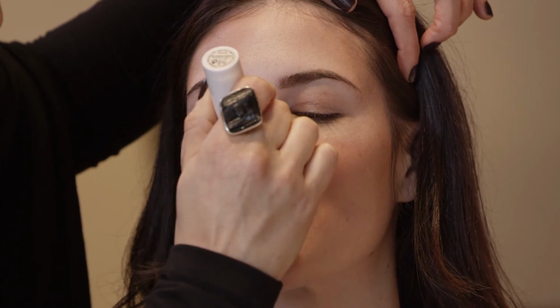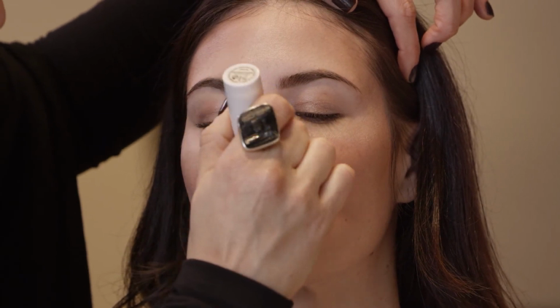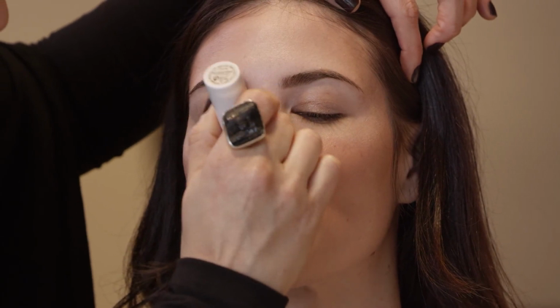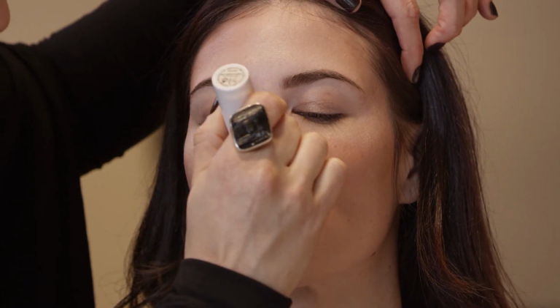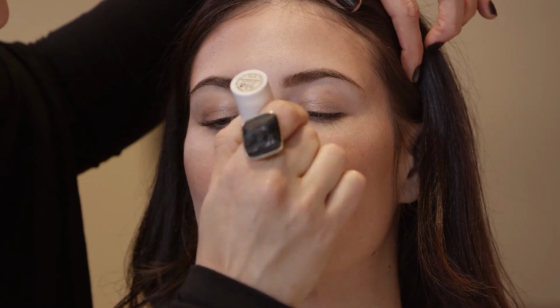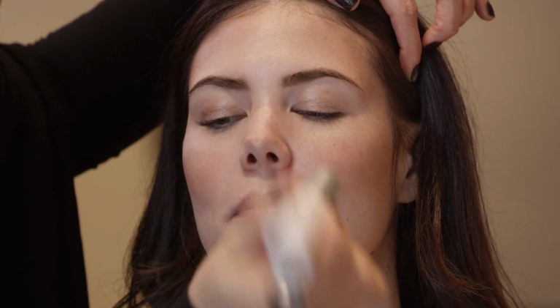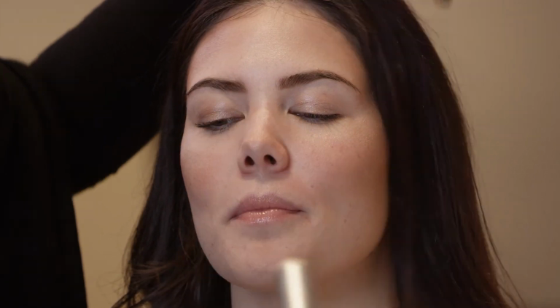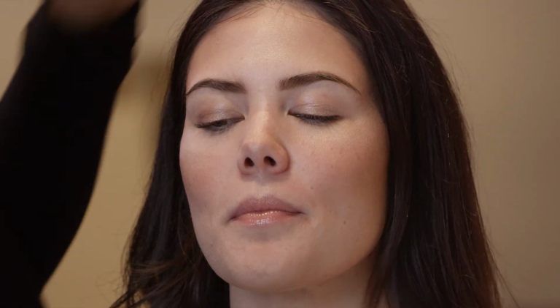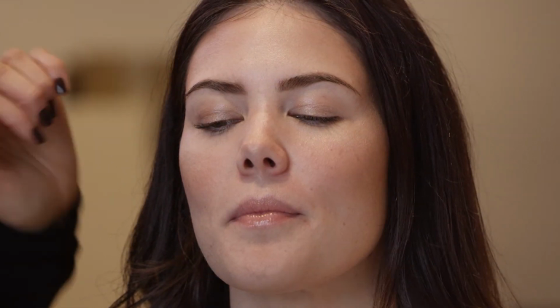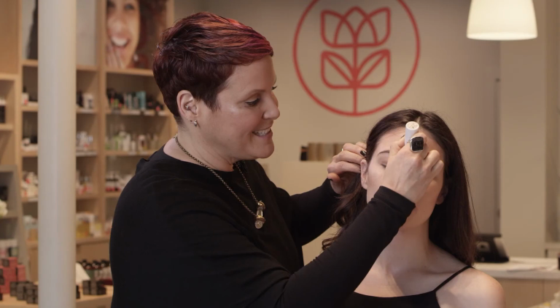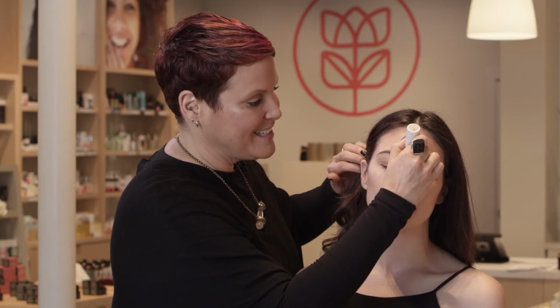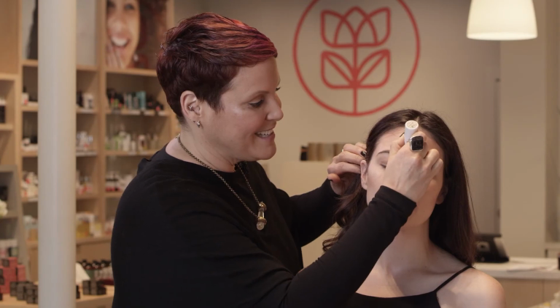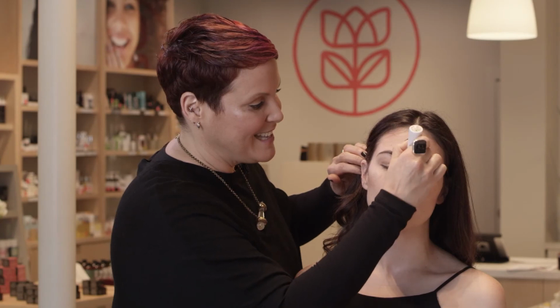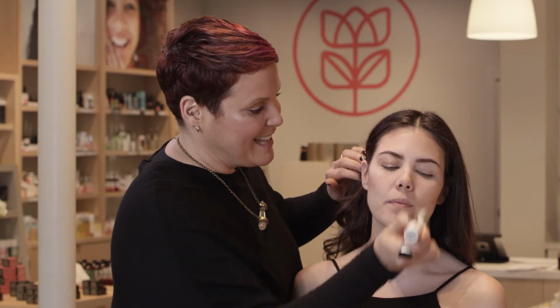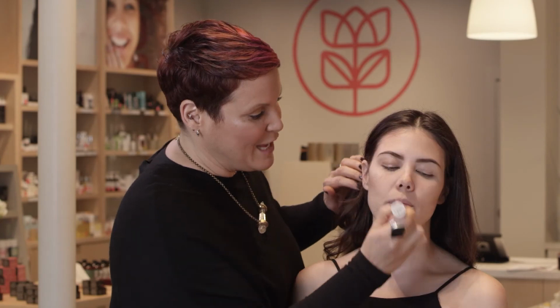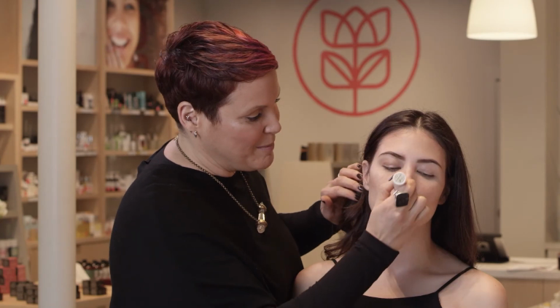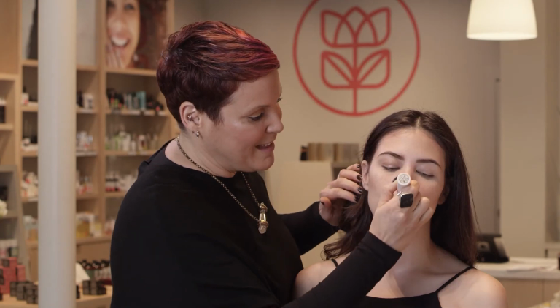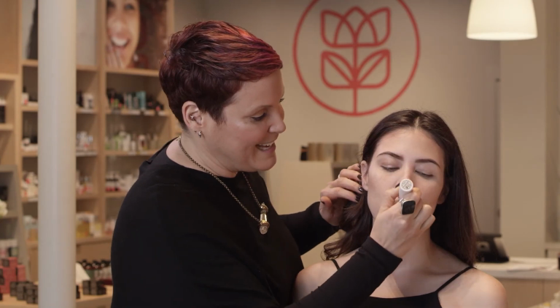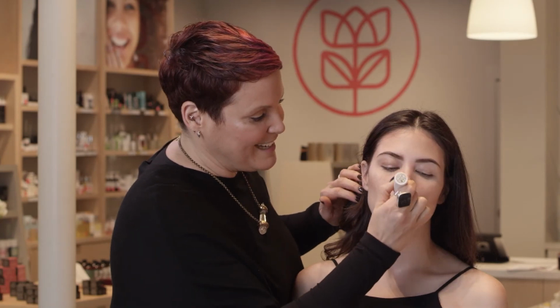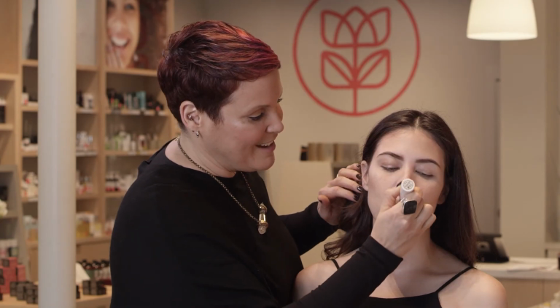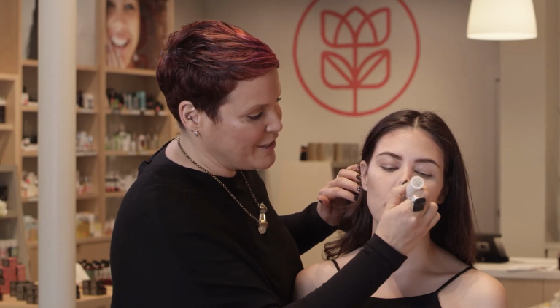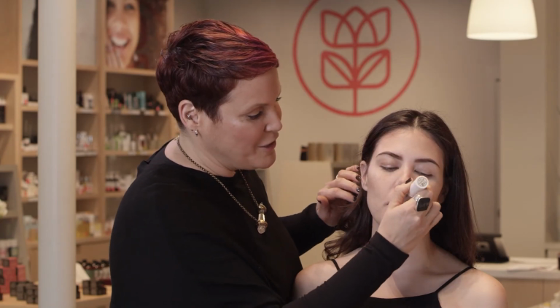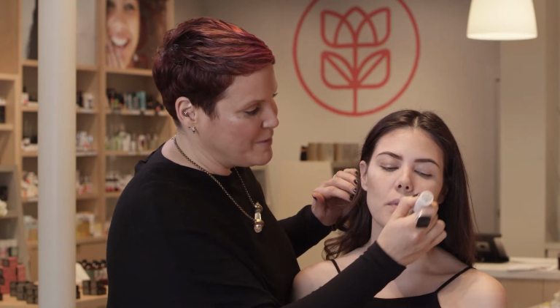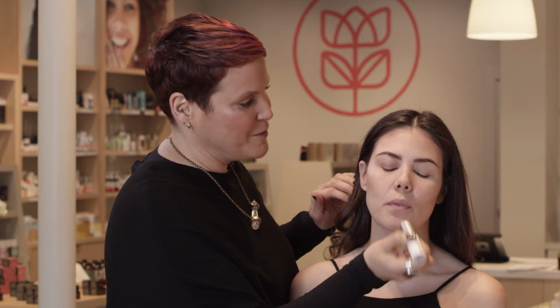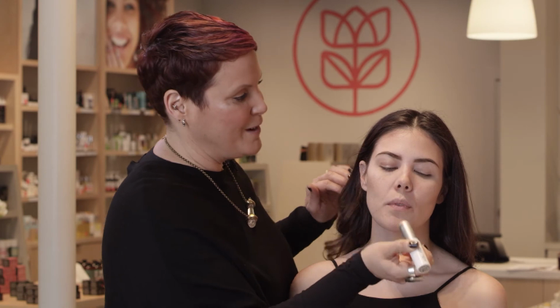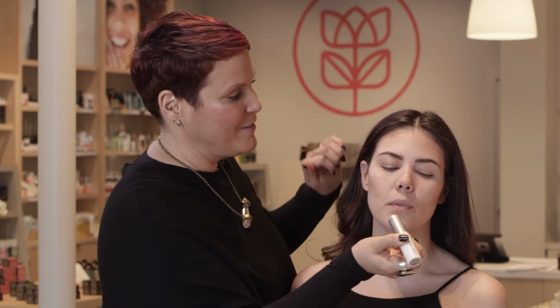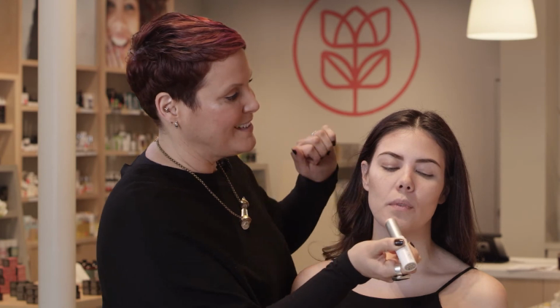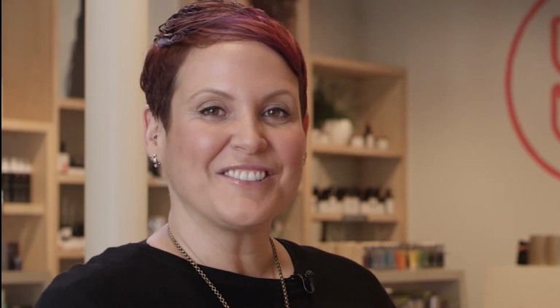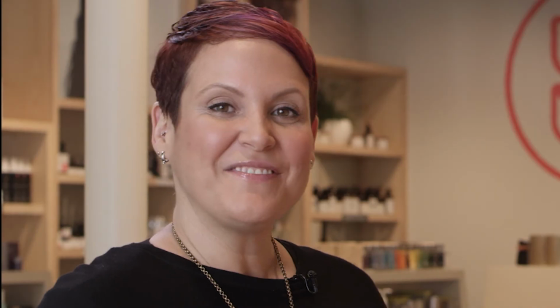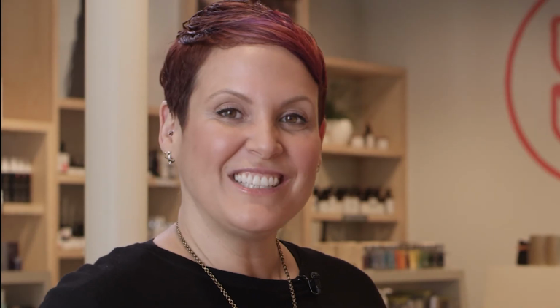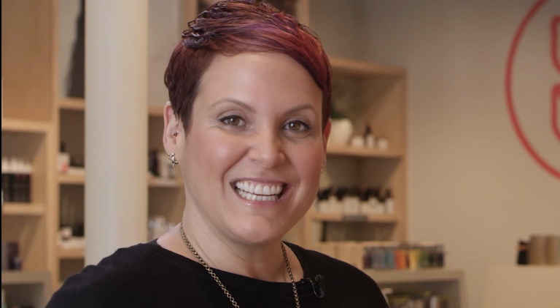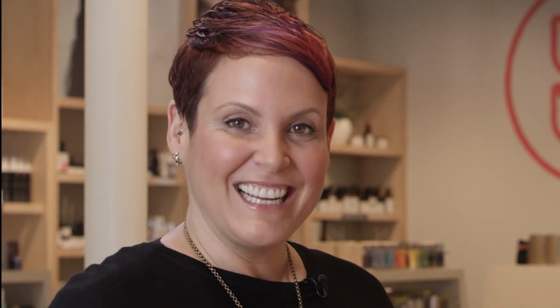I'm applying my highlighter on the cheekbones, on the bridge of the nose, and on the cupid's bow. To finish the eye look, I'm going to add a little pop of color with the Elitist Eye Shadow.